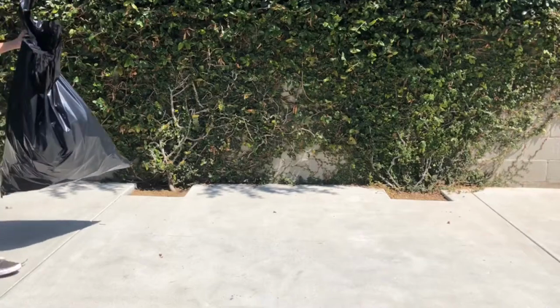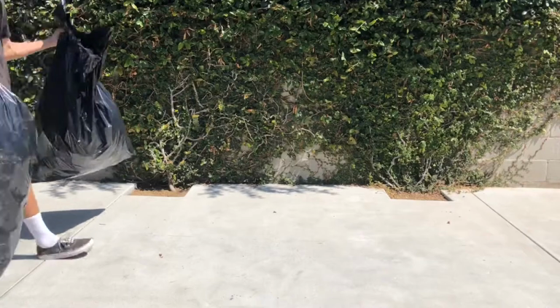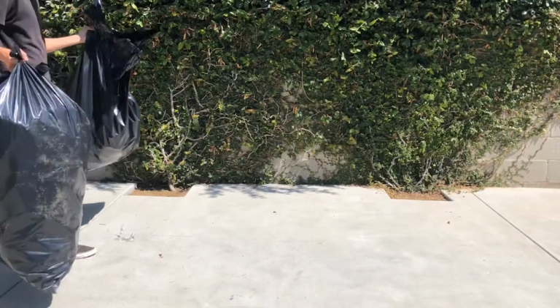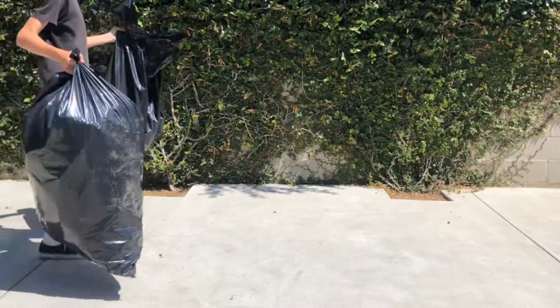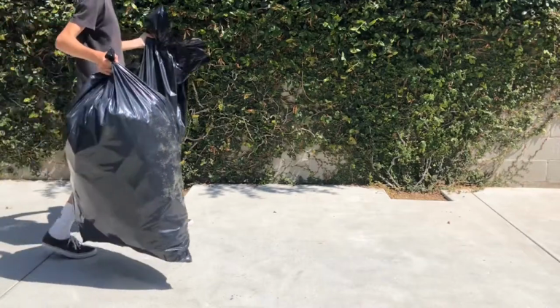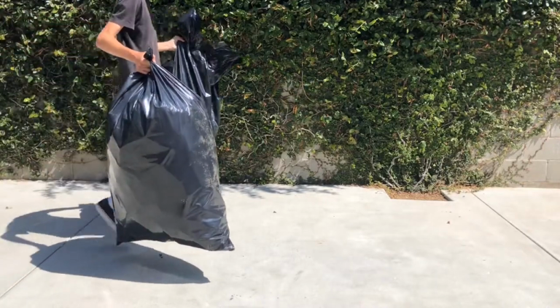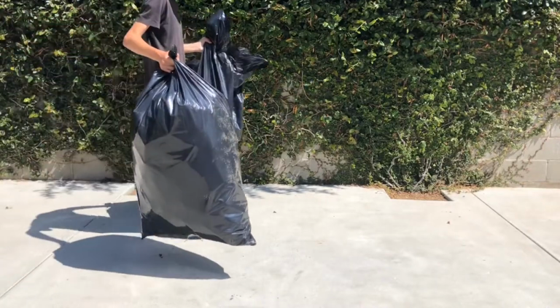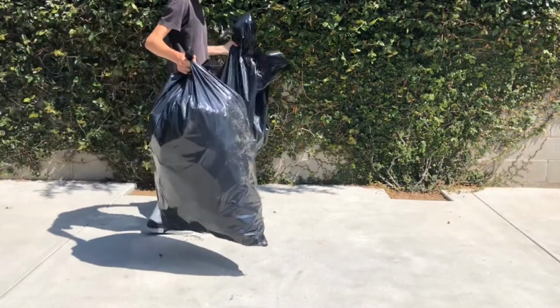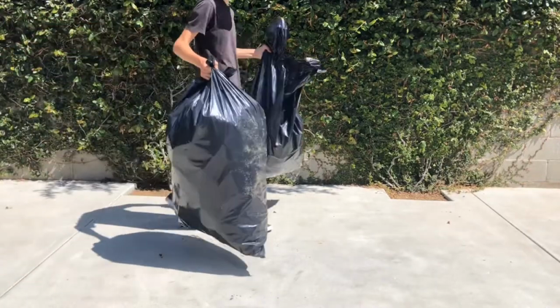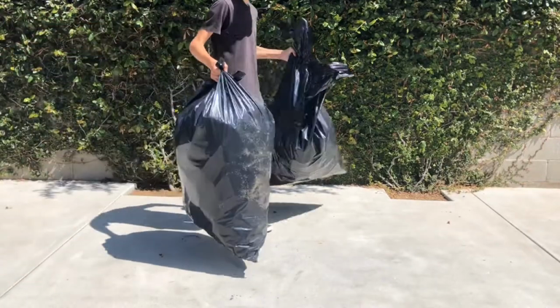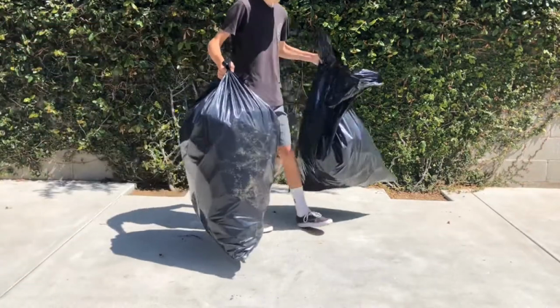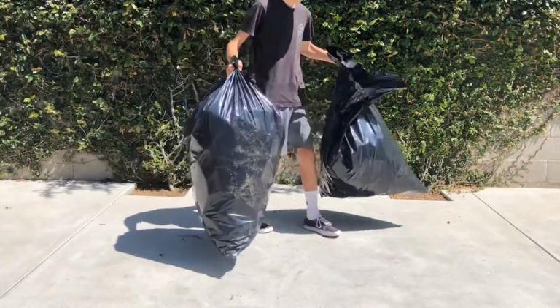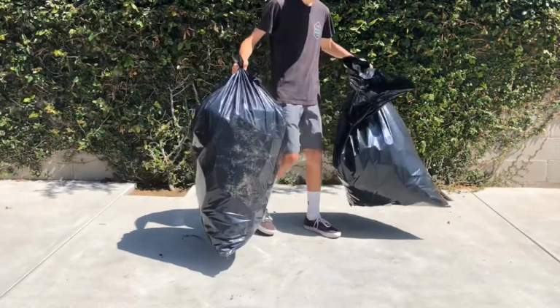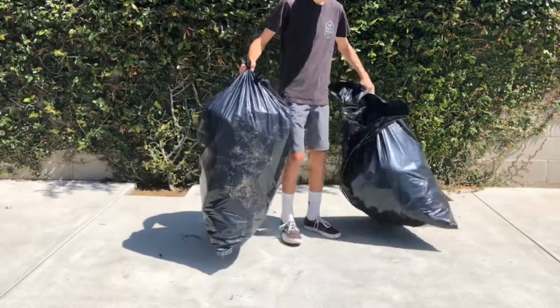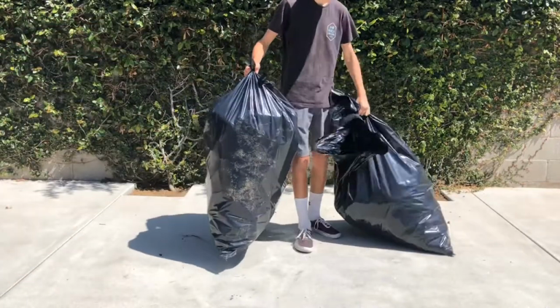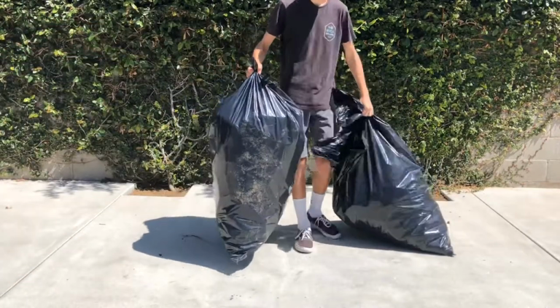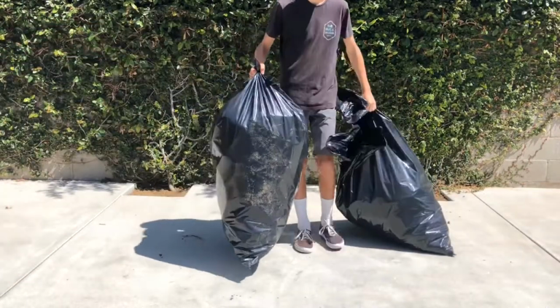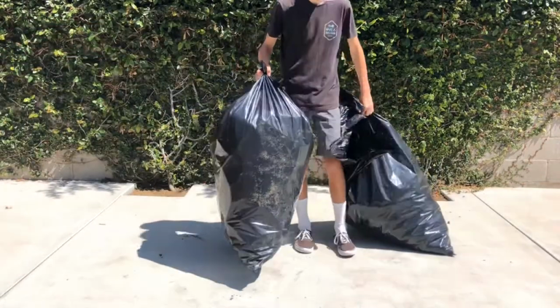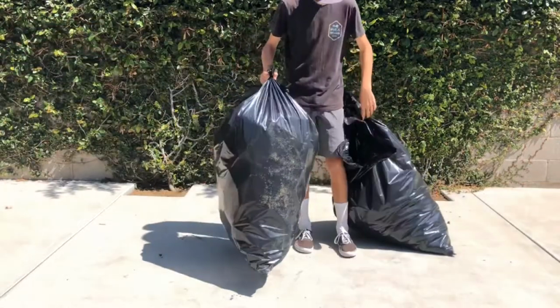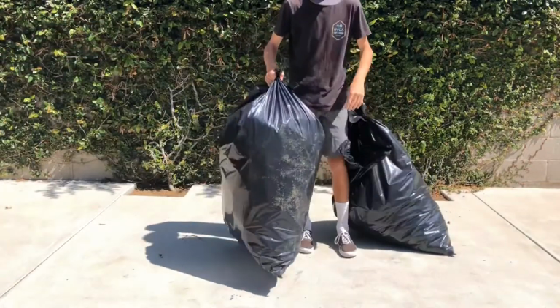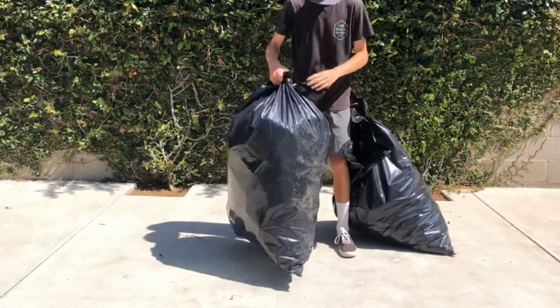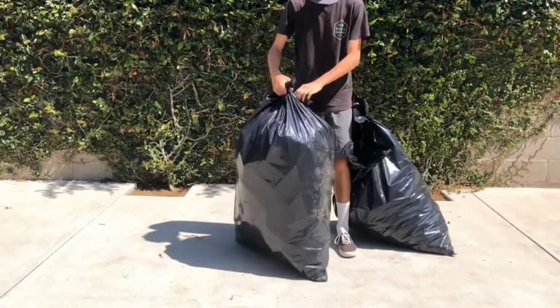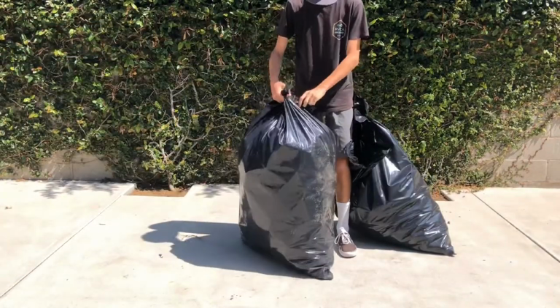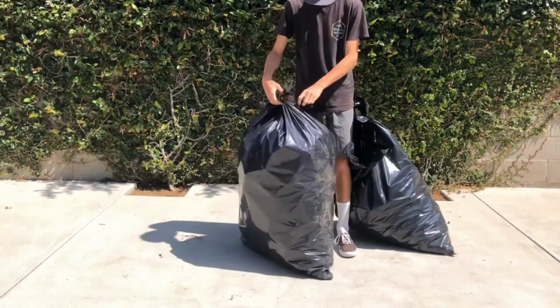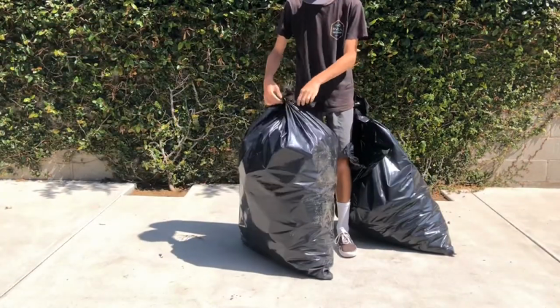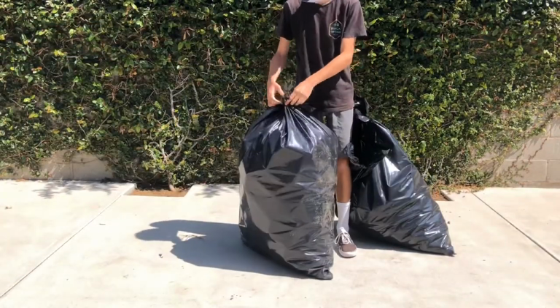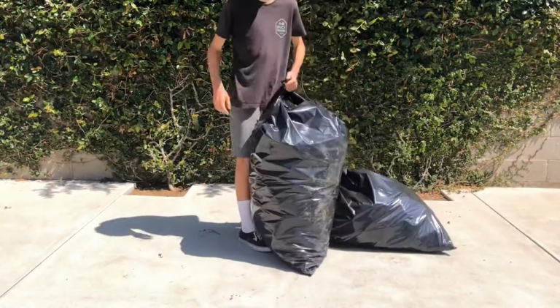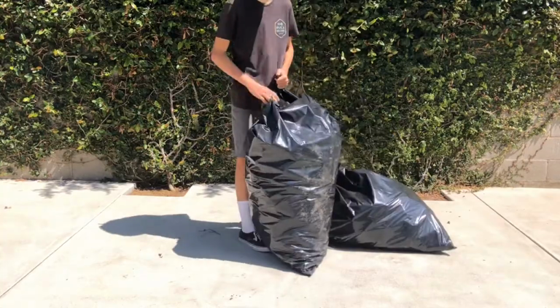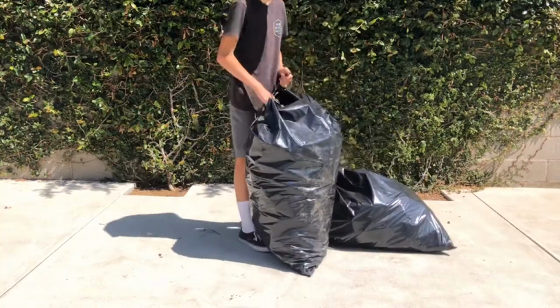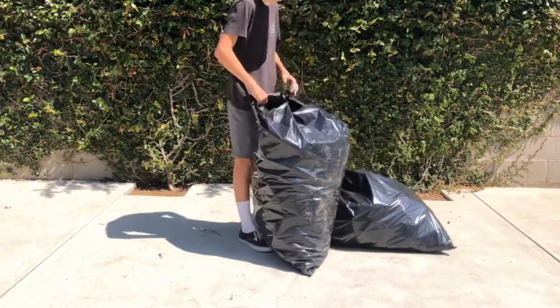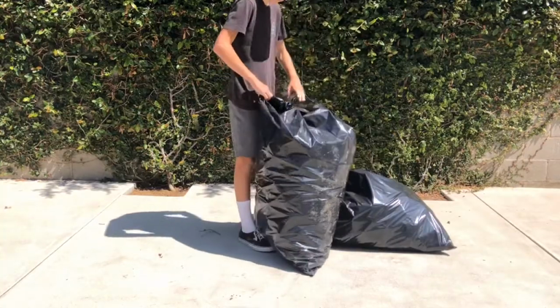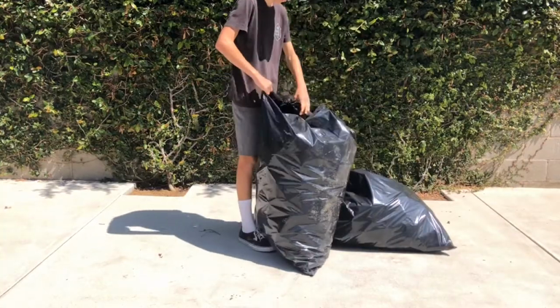Alright, so this video is going to be a little bit different because for the past five months, I've been saving up plastic water bottles to build a boat.